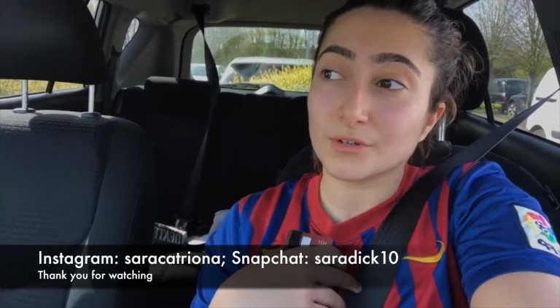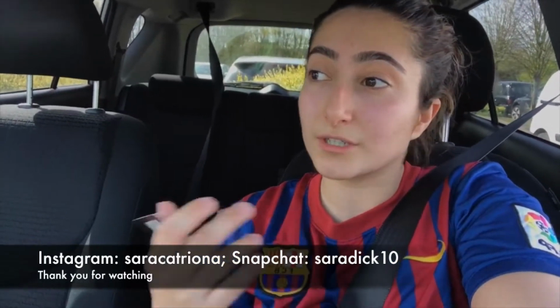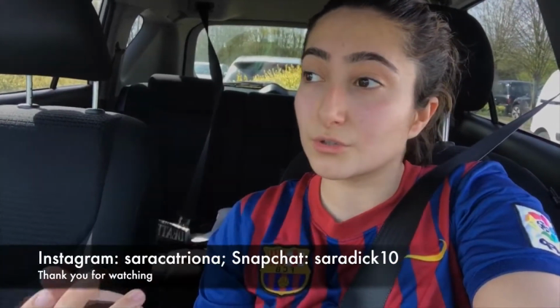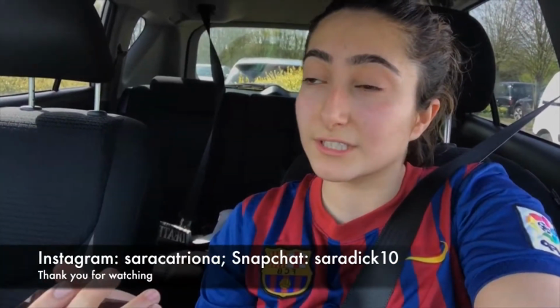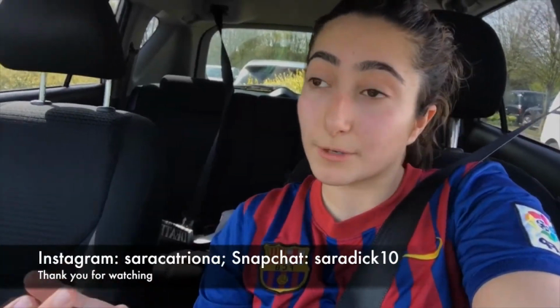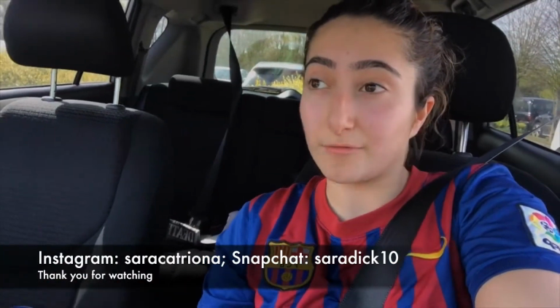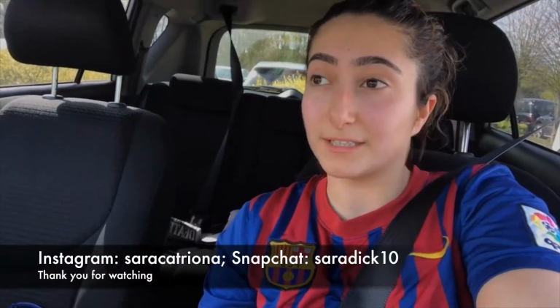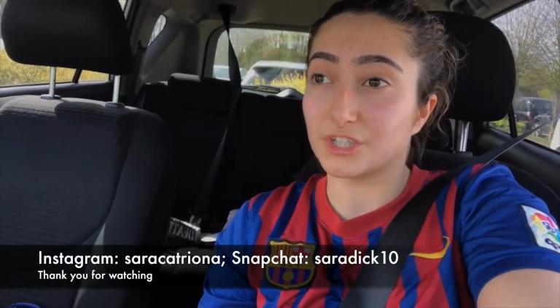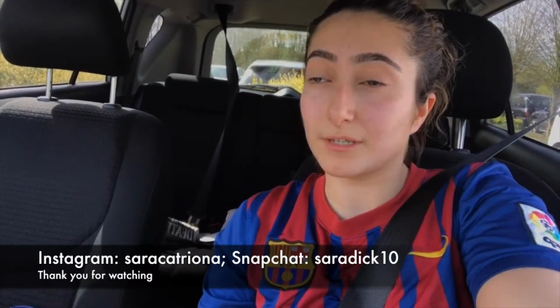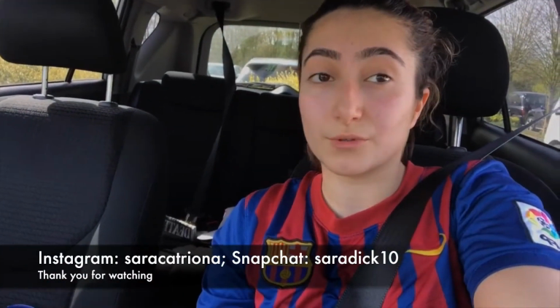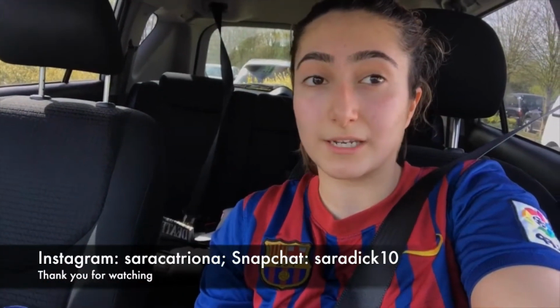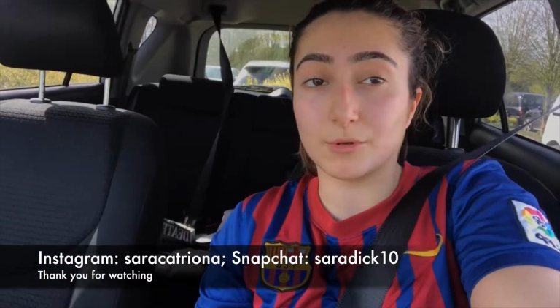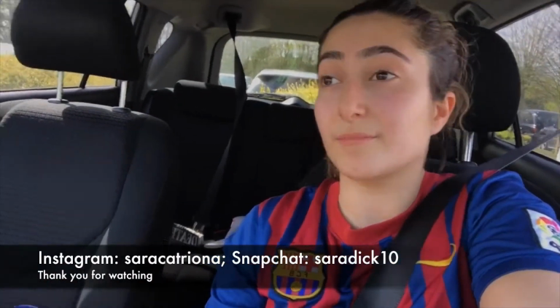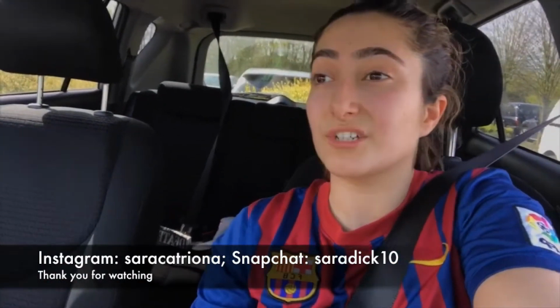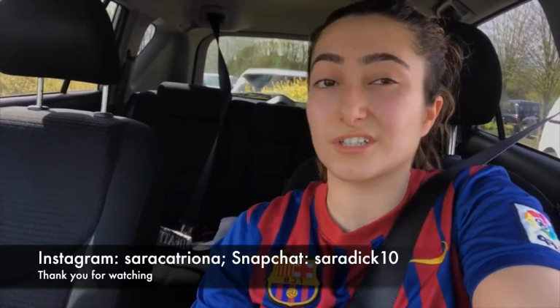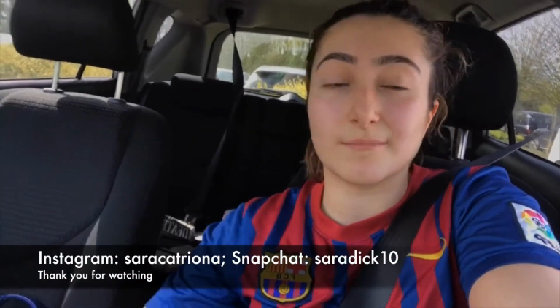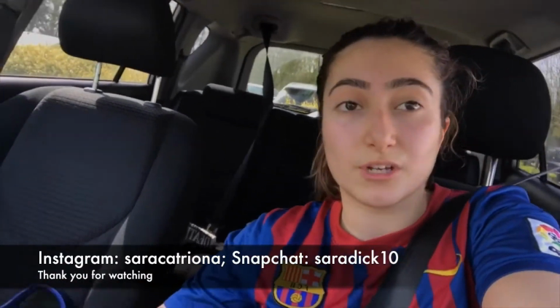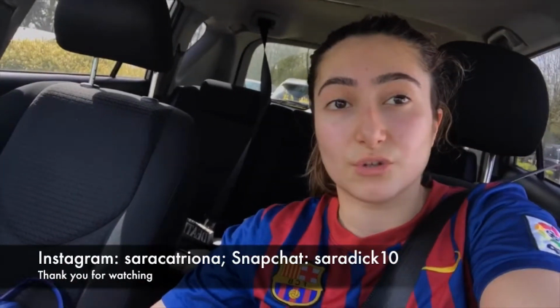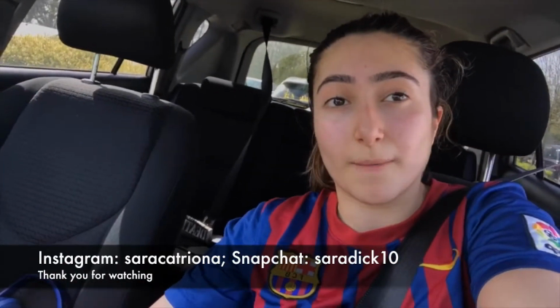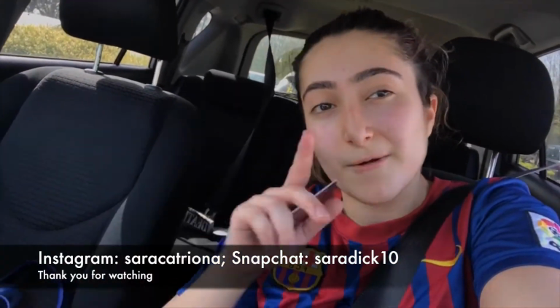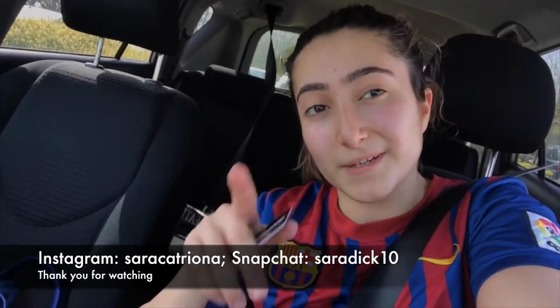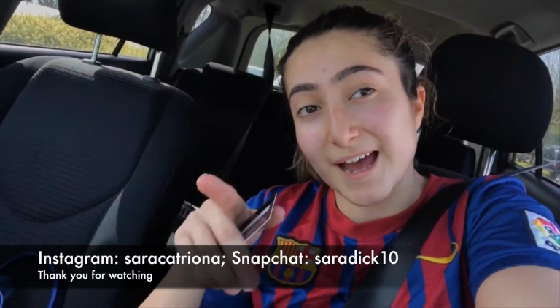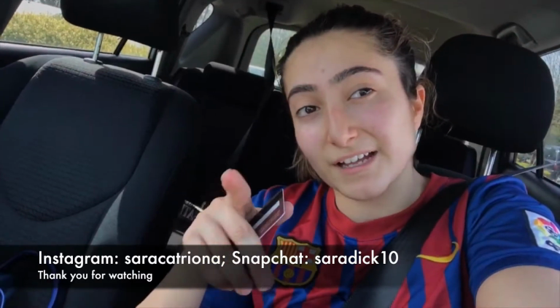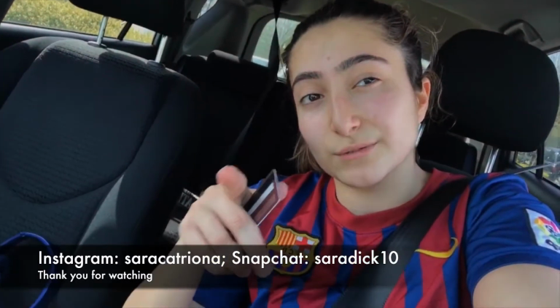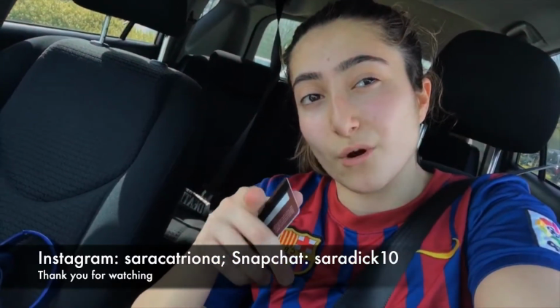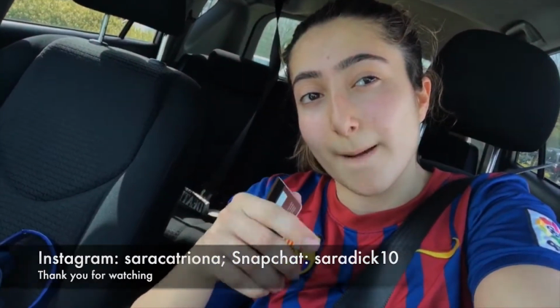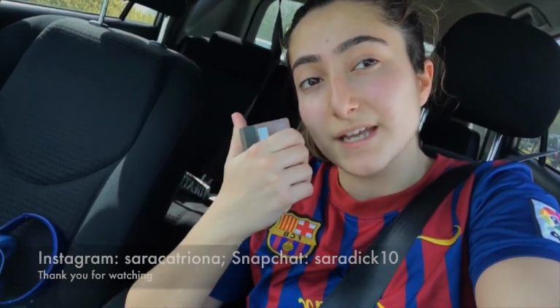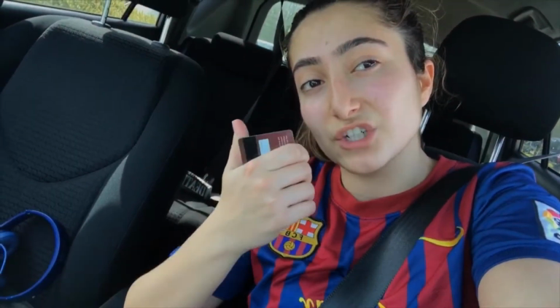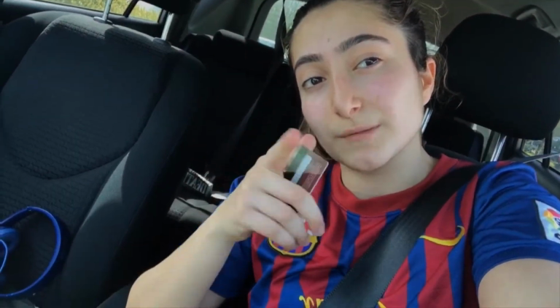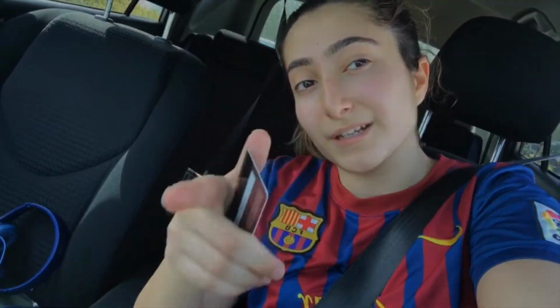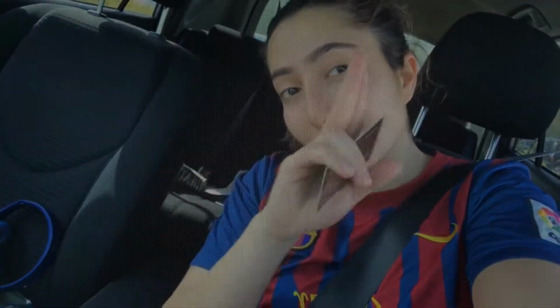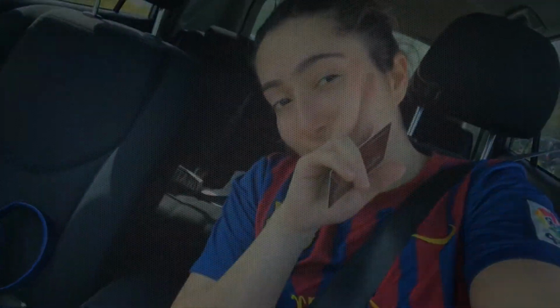Quick short snippet of me at the gym. If you want any more information just DM me on Instagram. Remember to like and subscribe — cheers, peace!